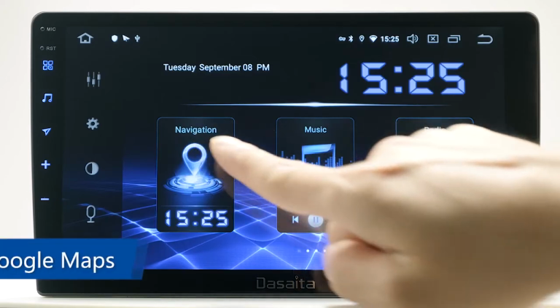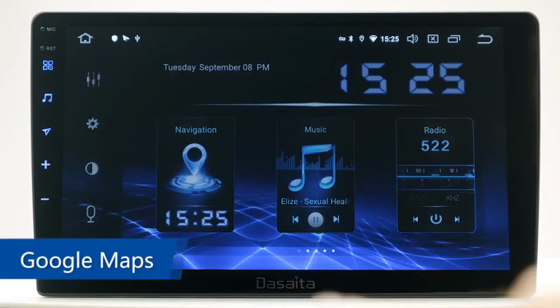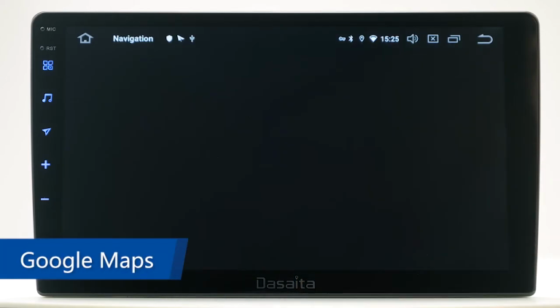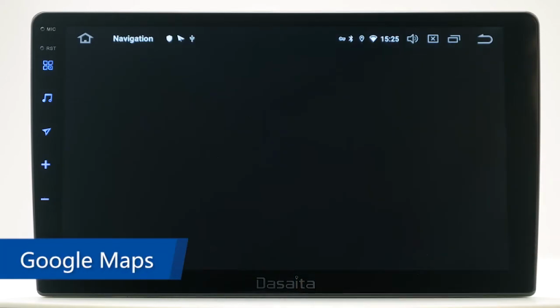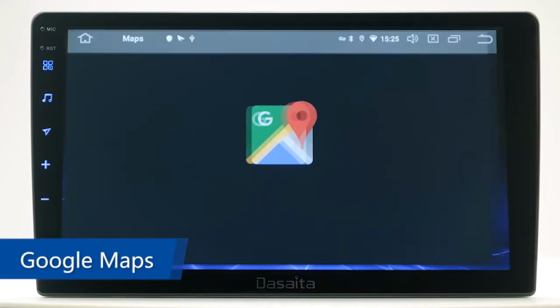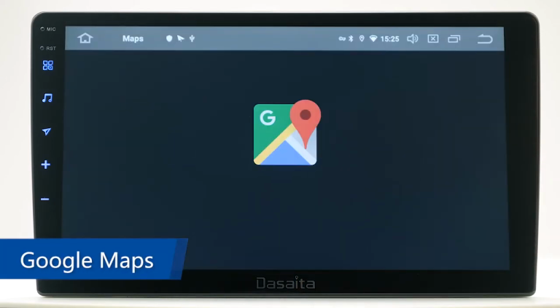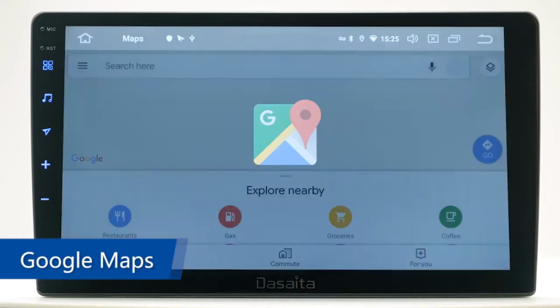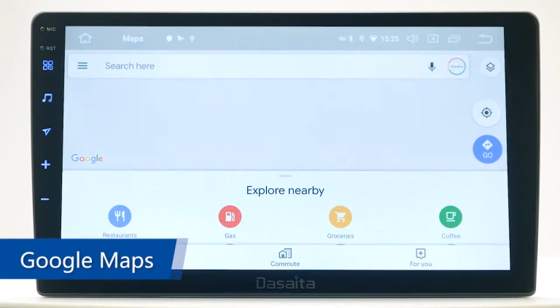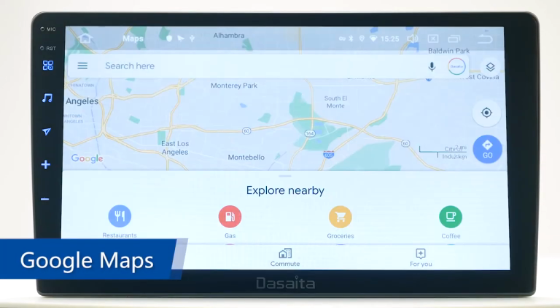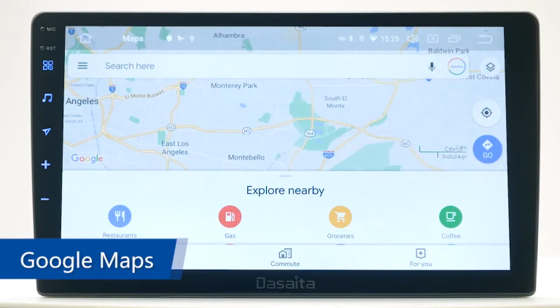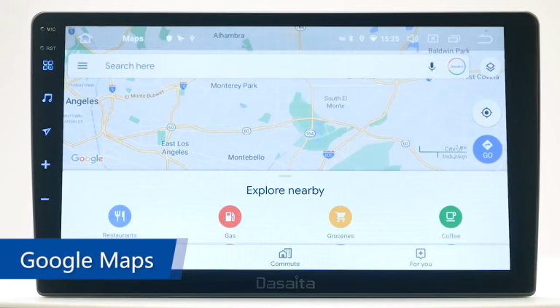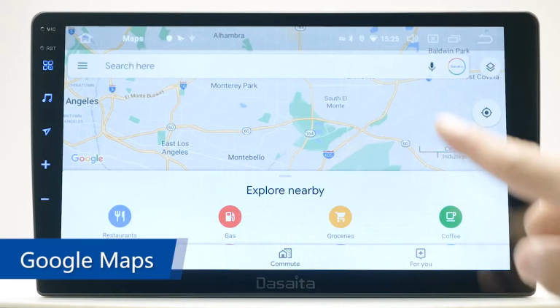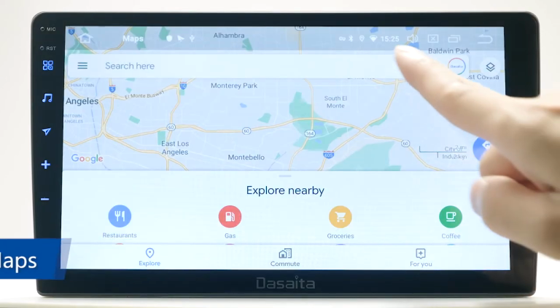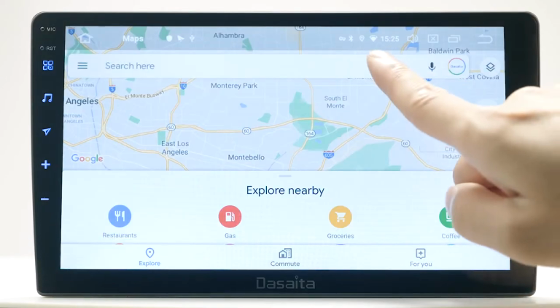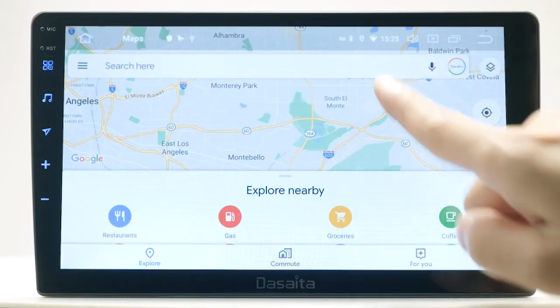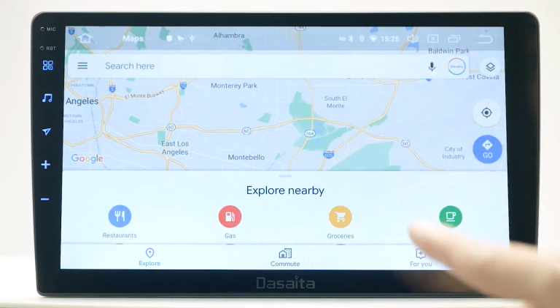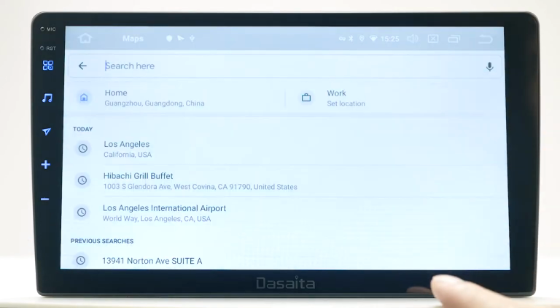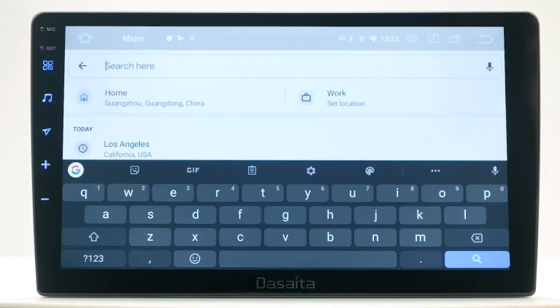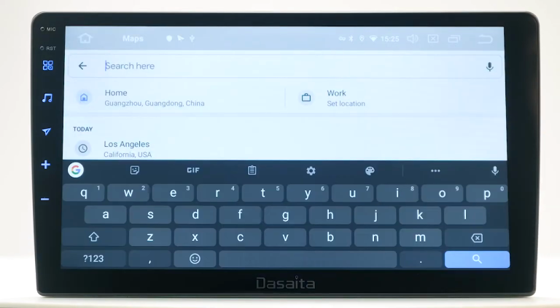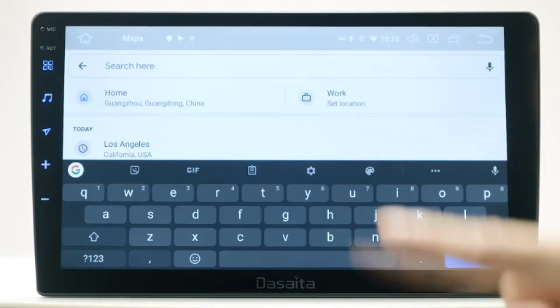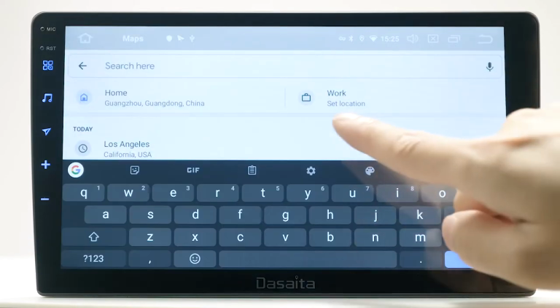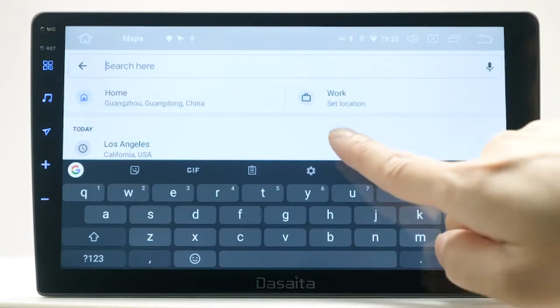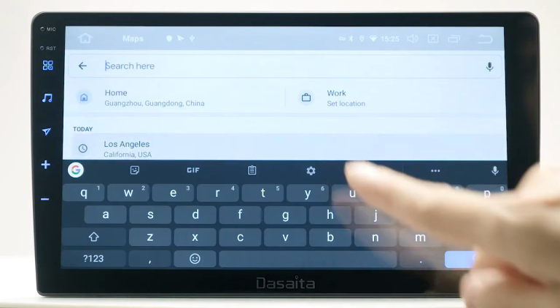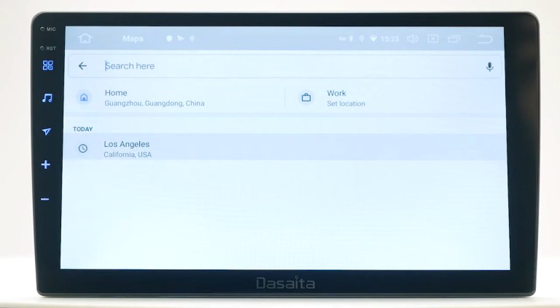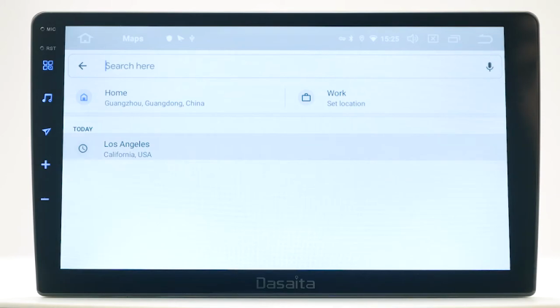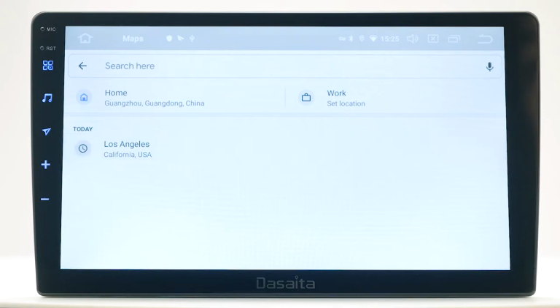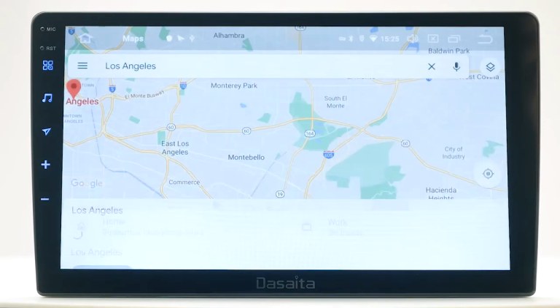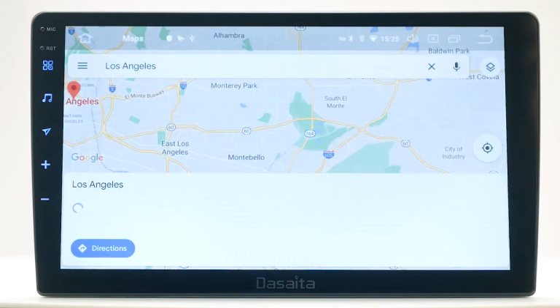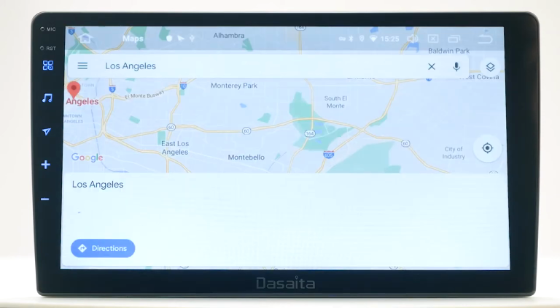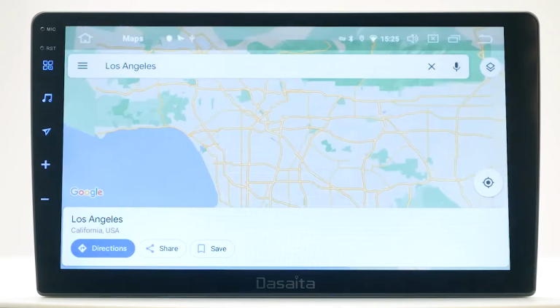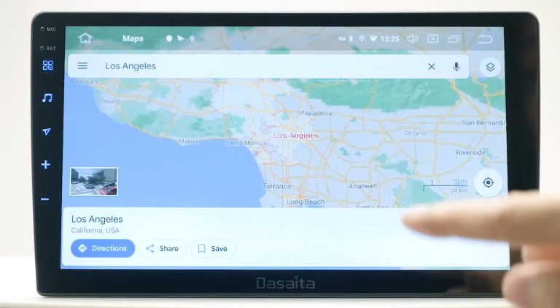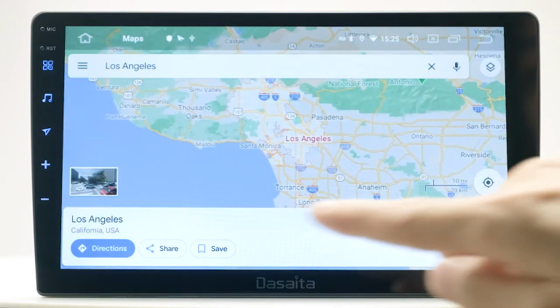Google Maps. Connect to a Wi-Fi hotspot or 3G dongle and you can use online Google Maps for navigation.